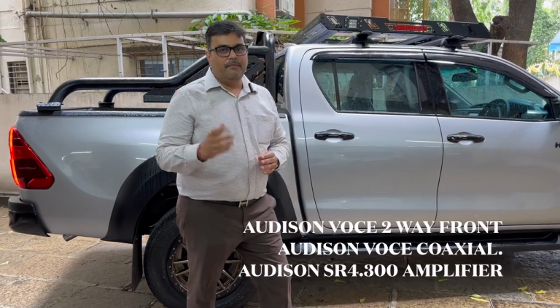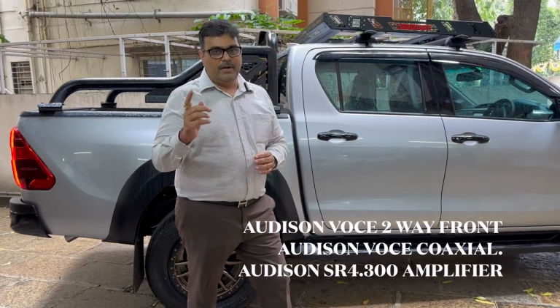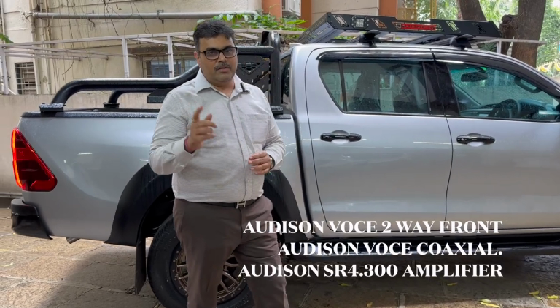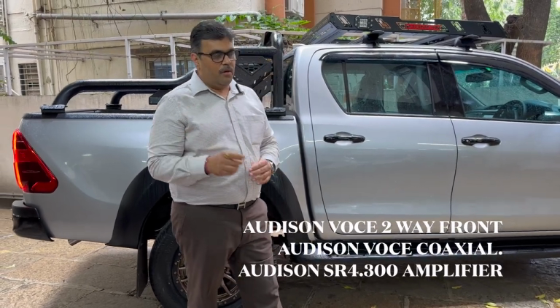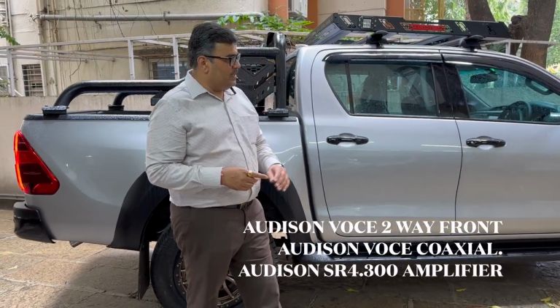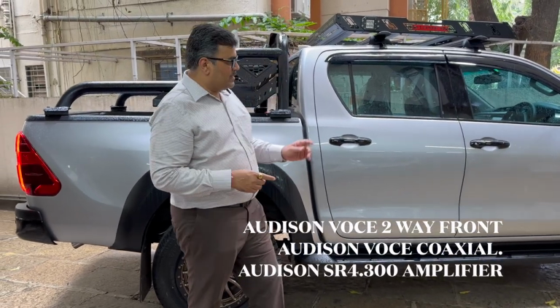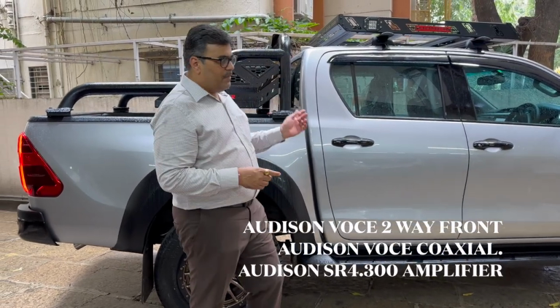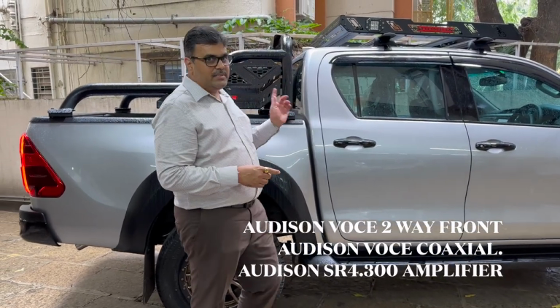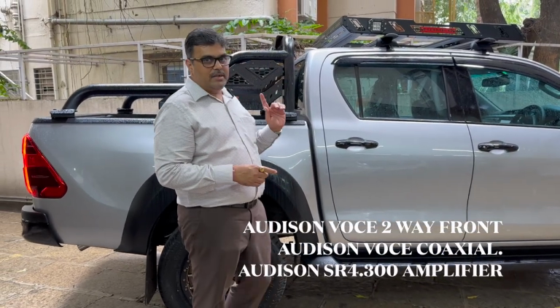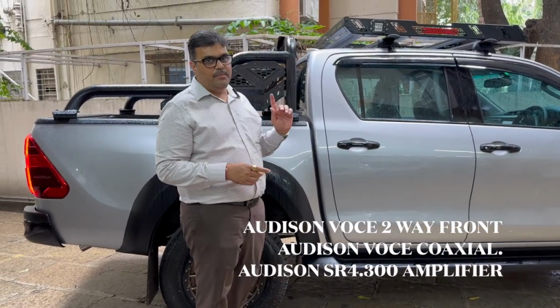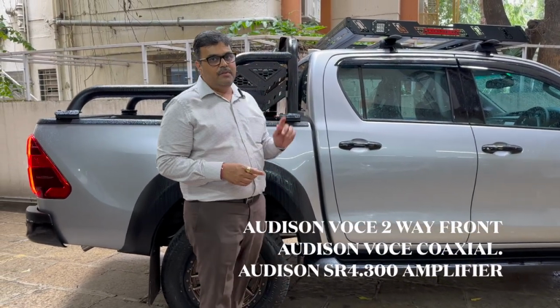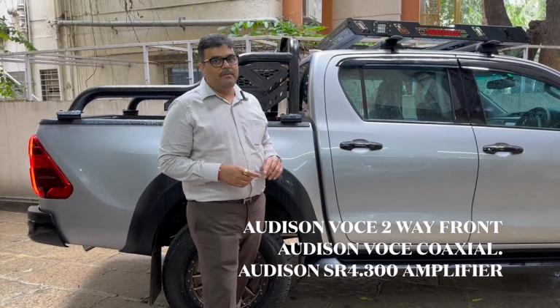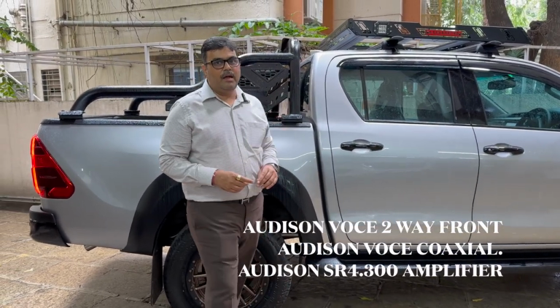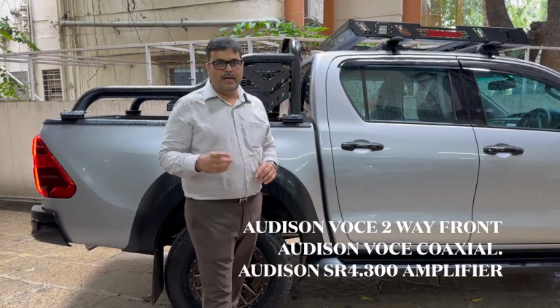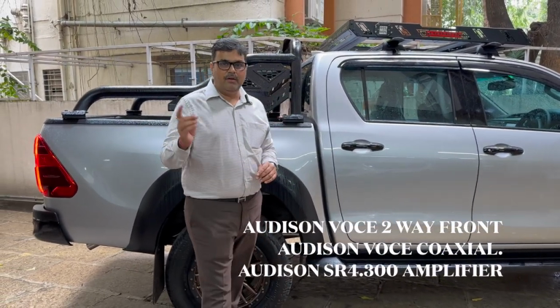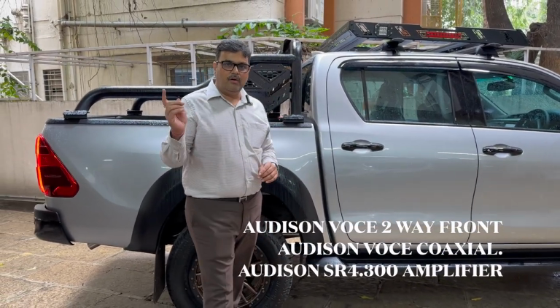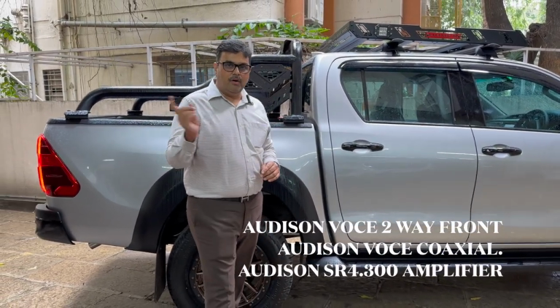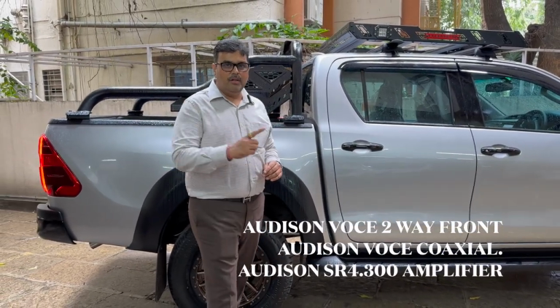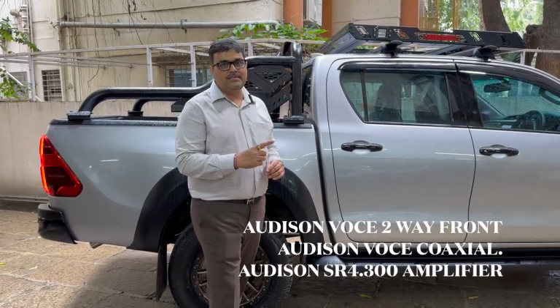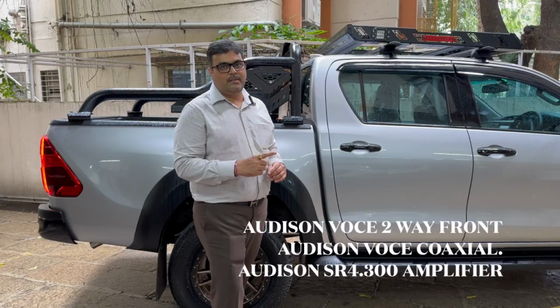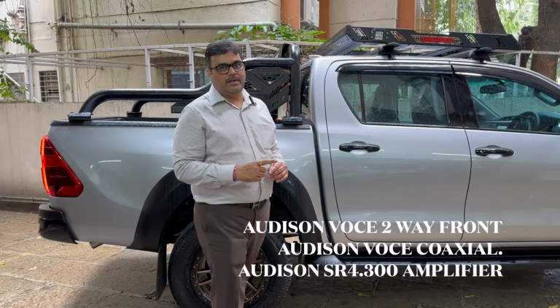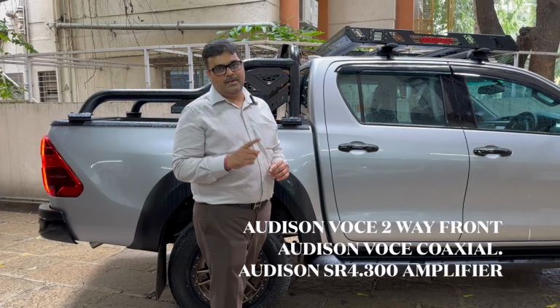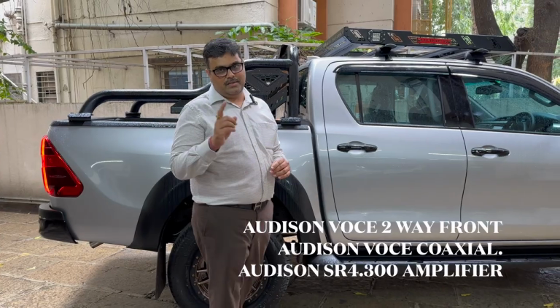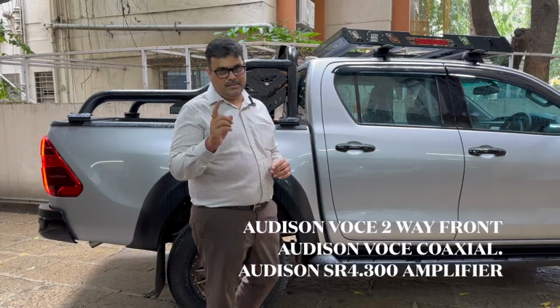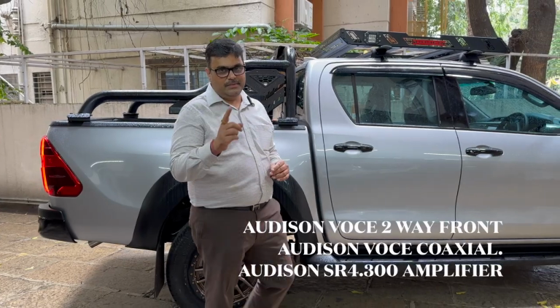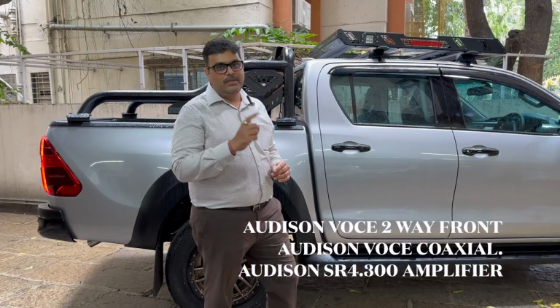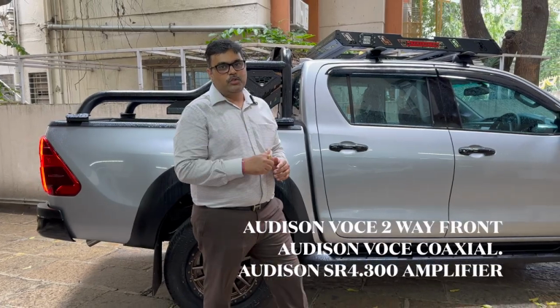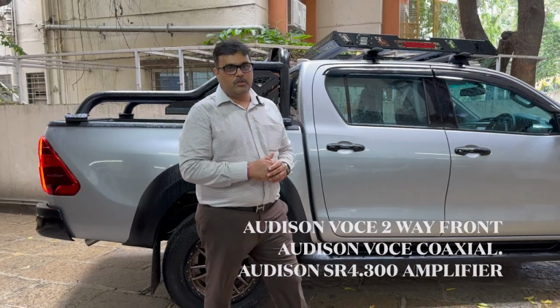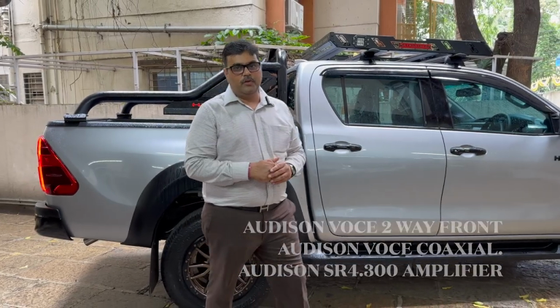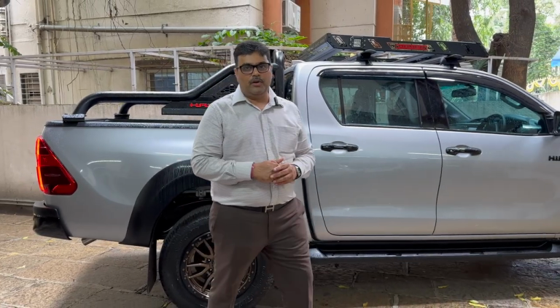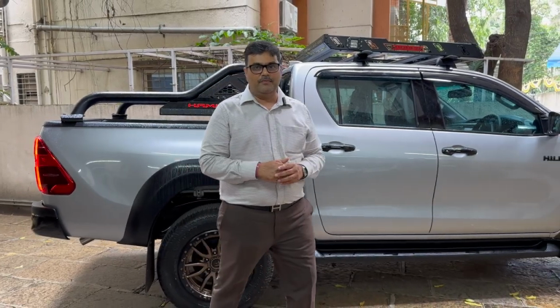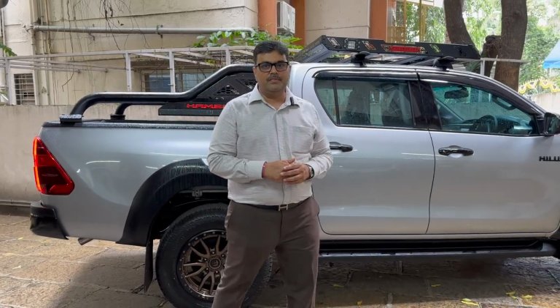Friends, along with this complete setup, I'm adding on all the cinematic shots for your reference.